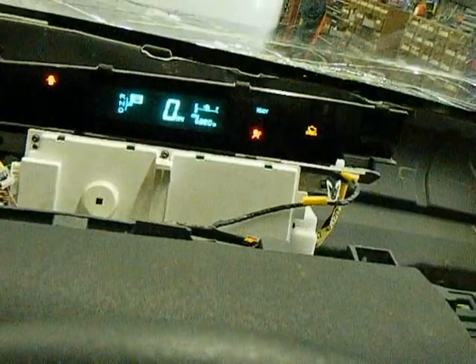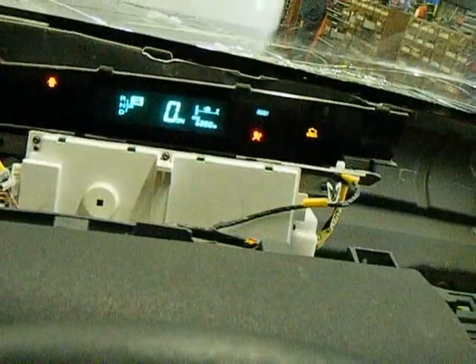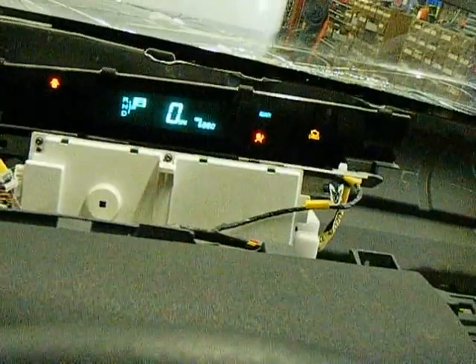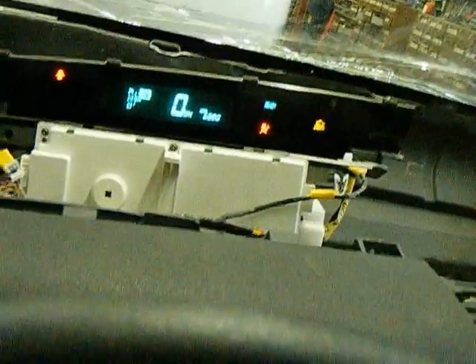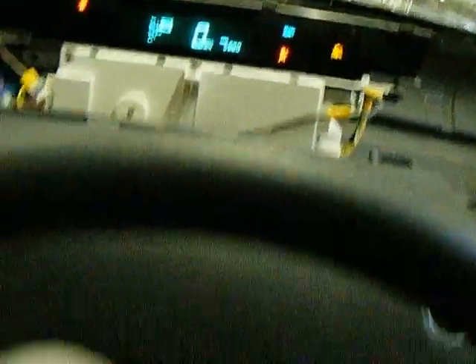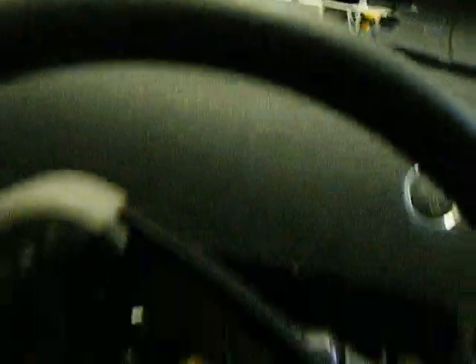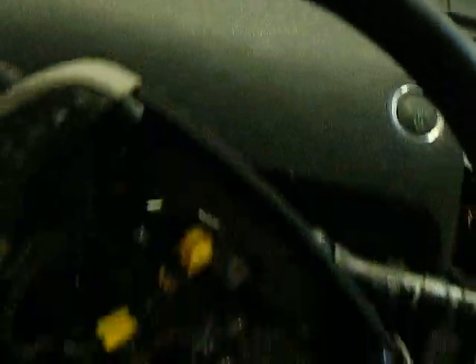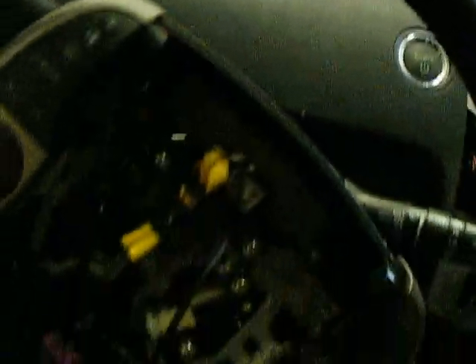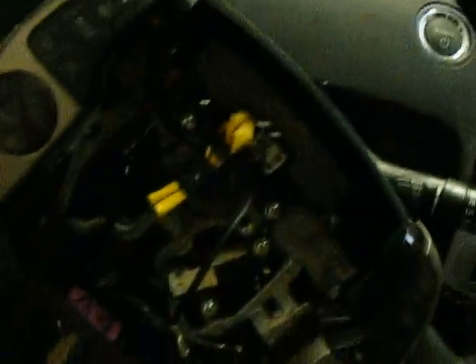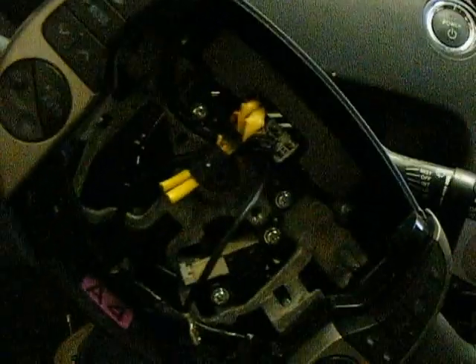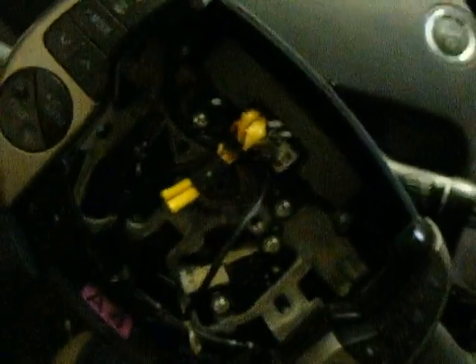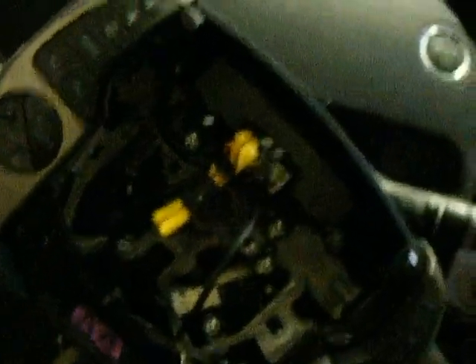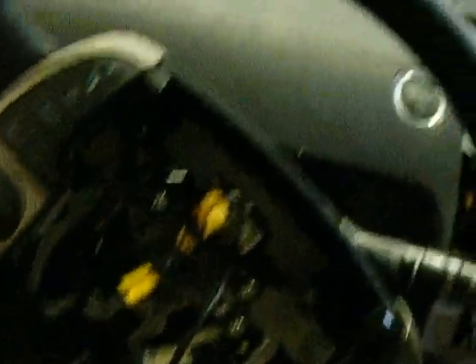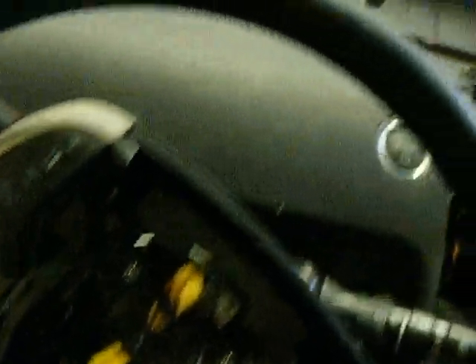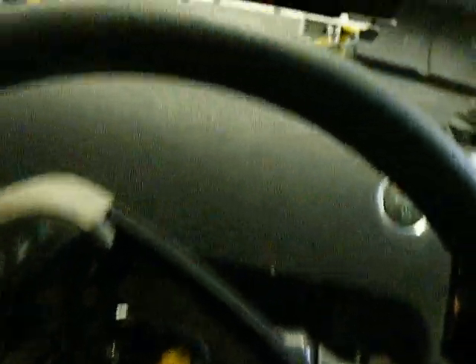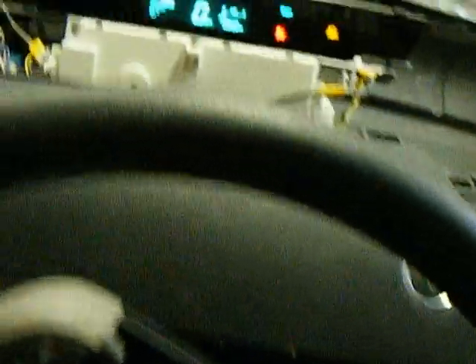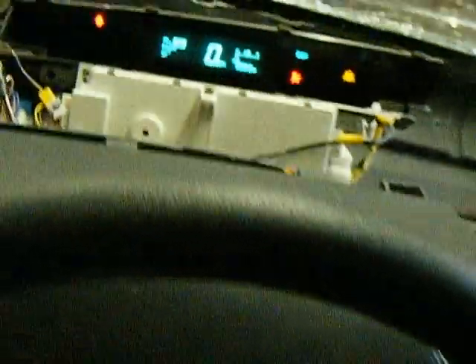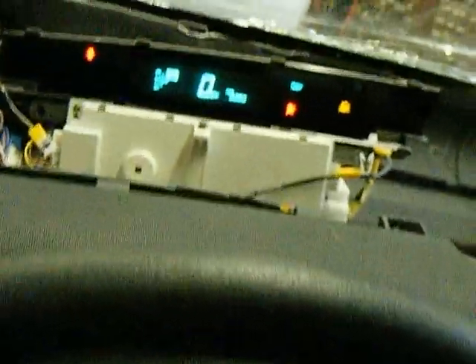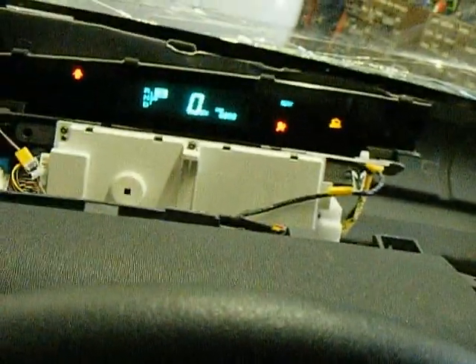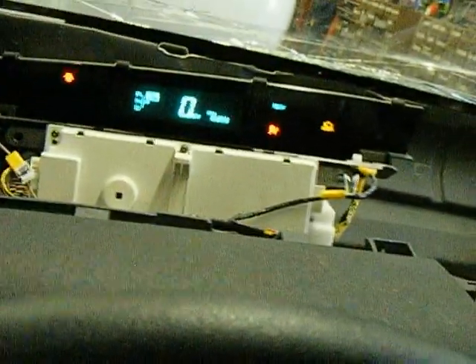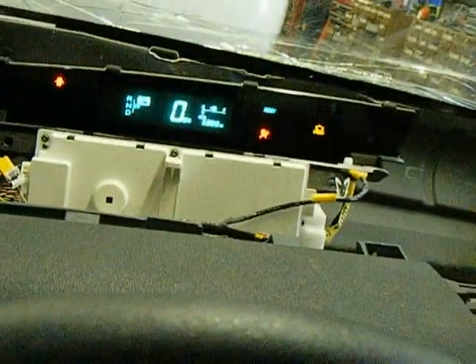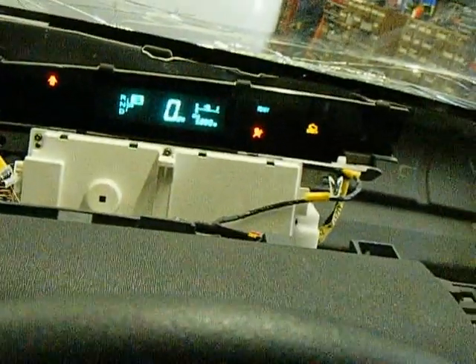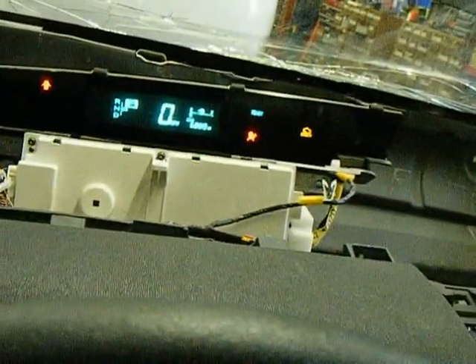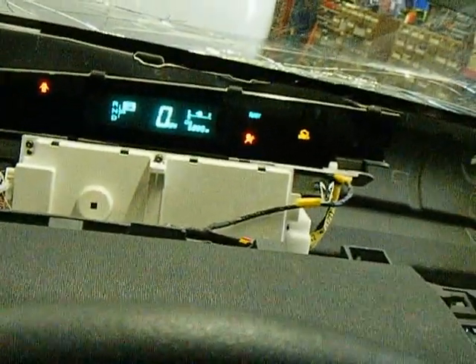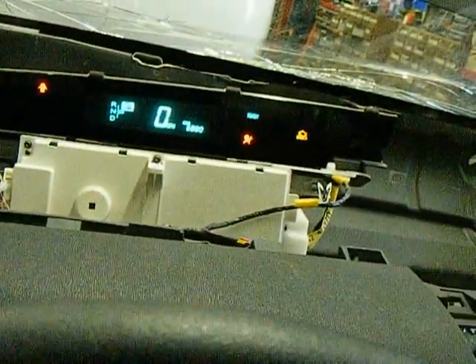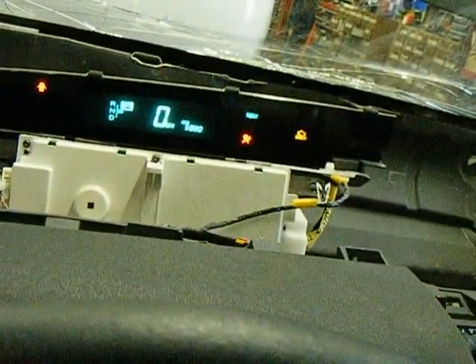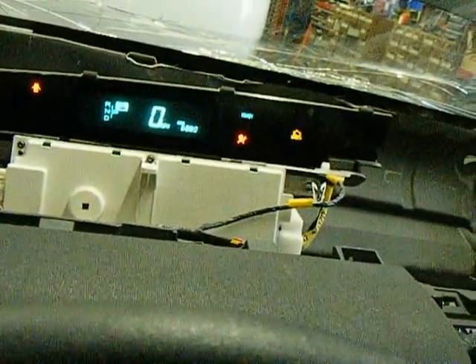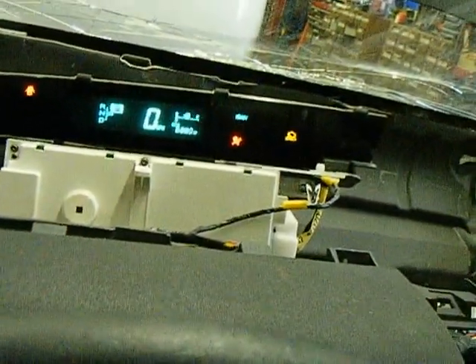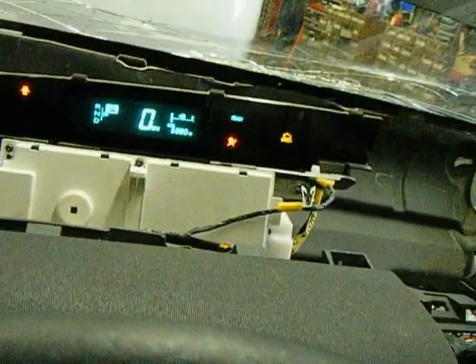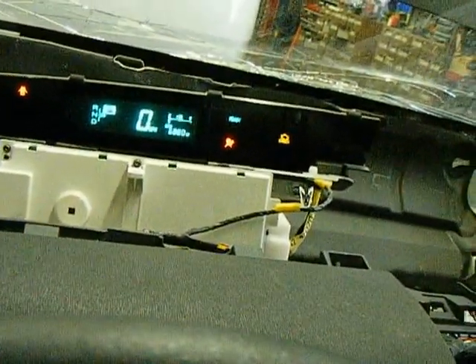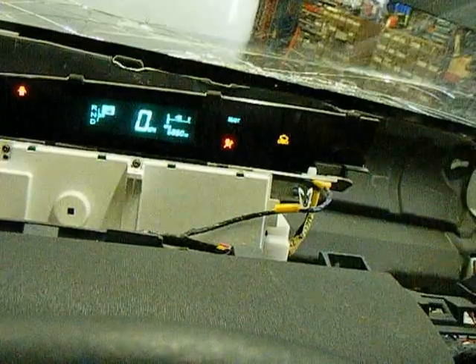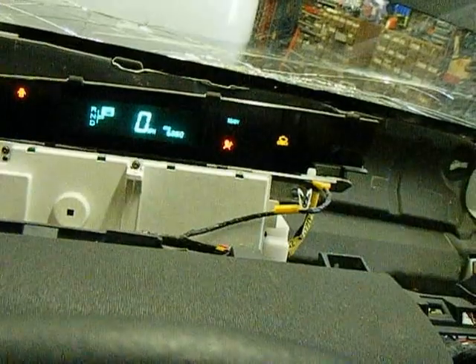We have an airbag light because there's no airbags, and we have a blinking gas gauge because there's no gas tank.